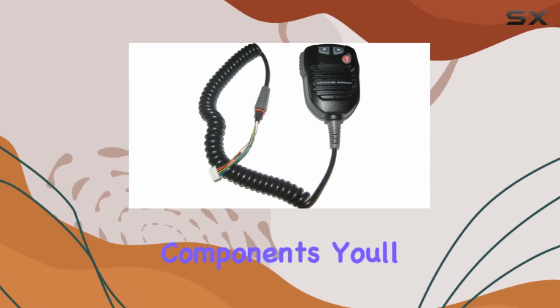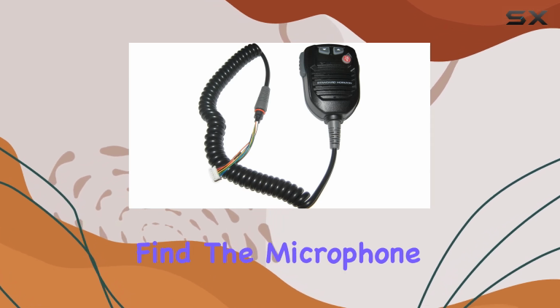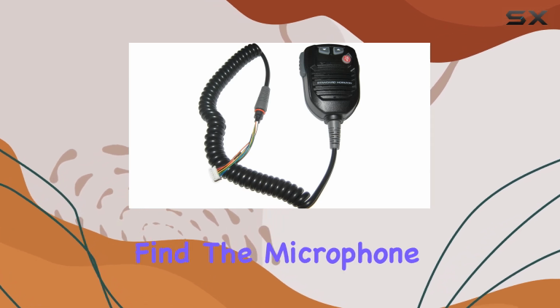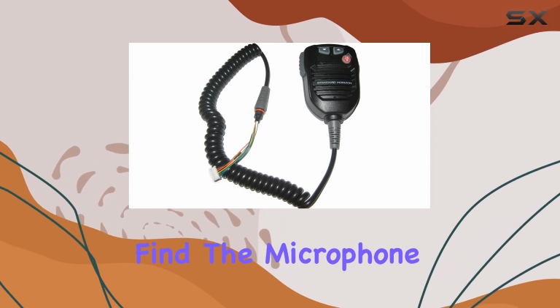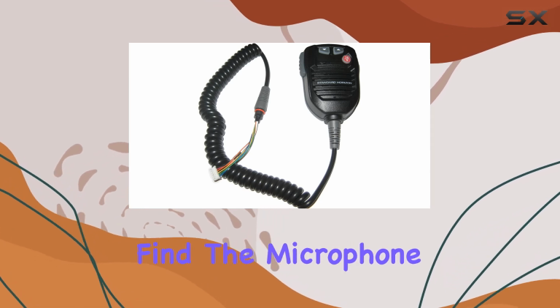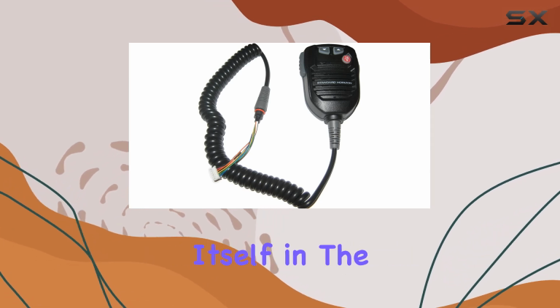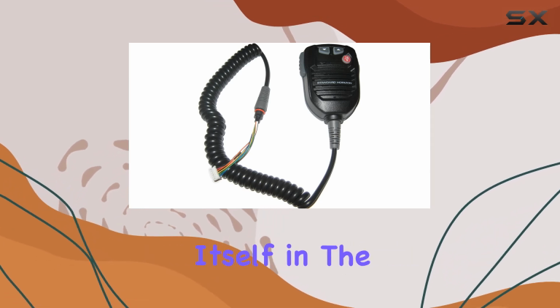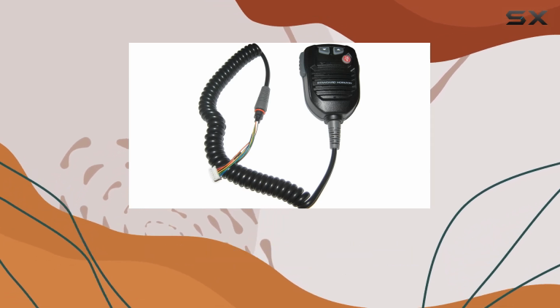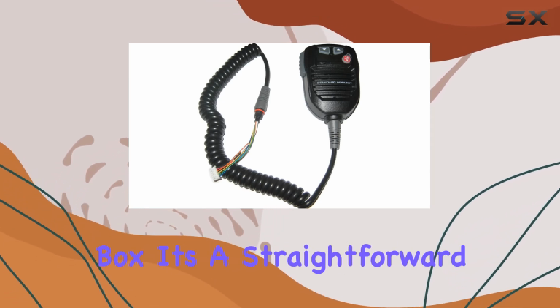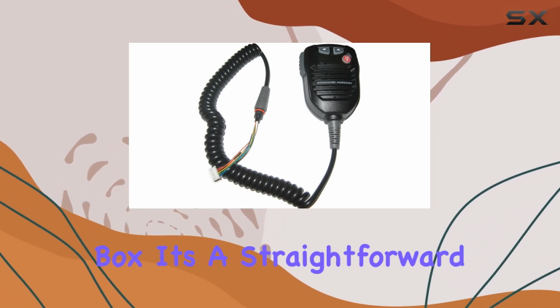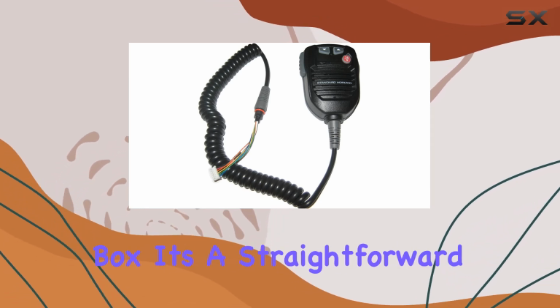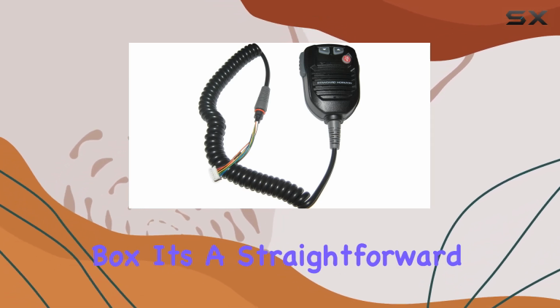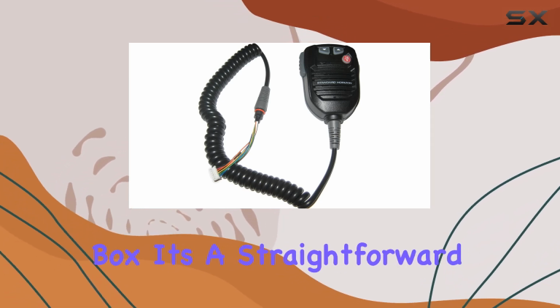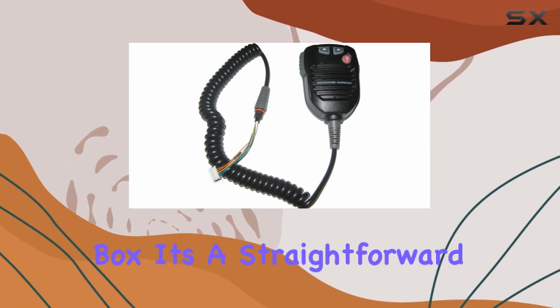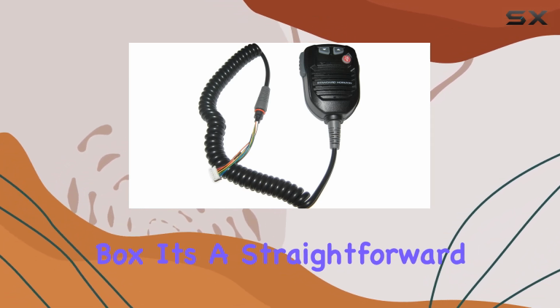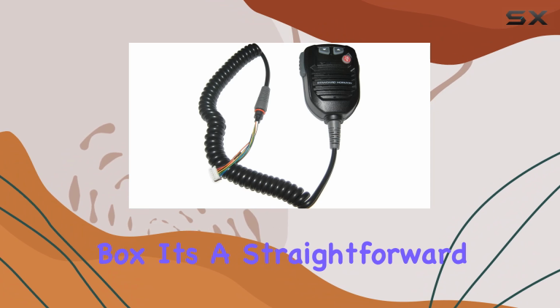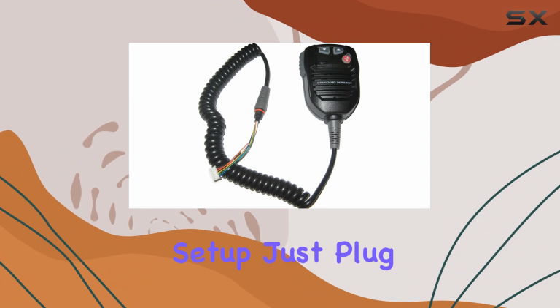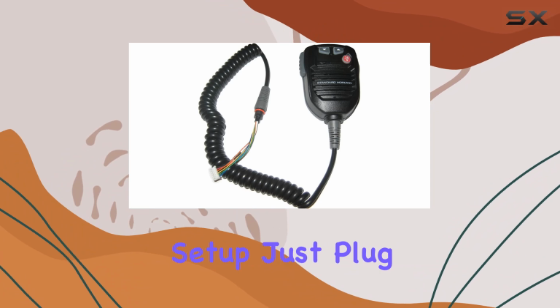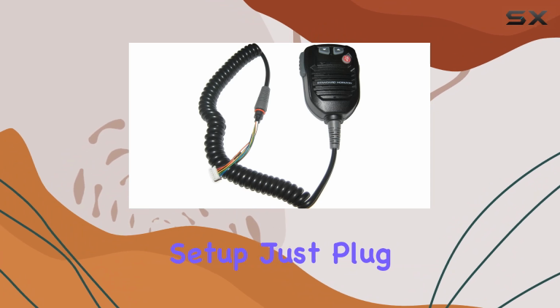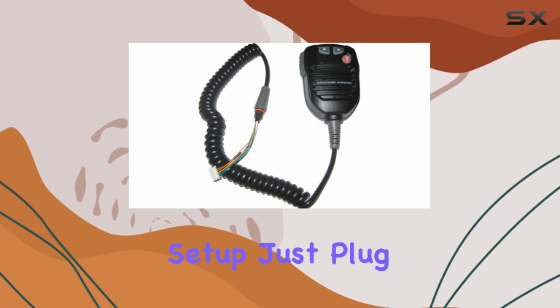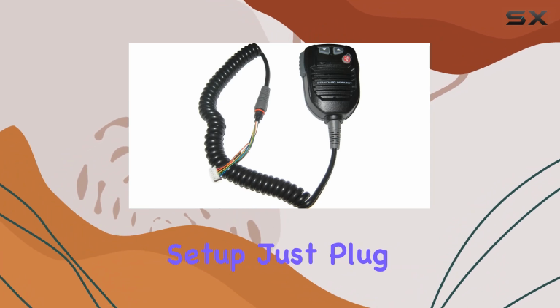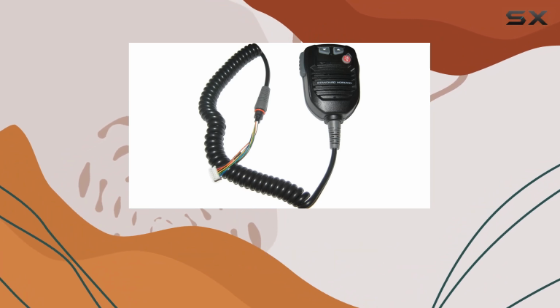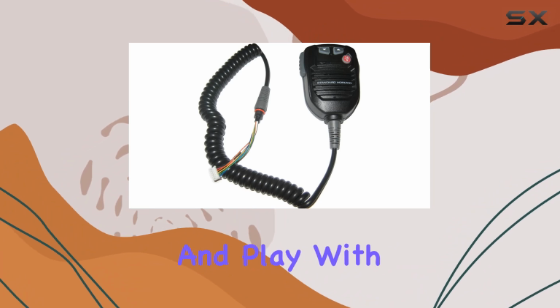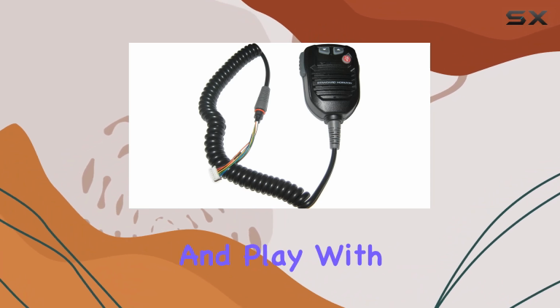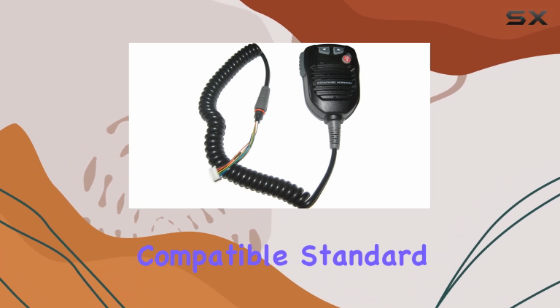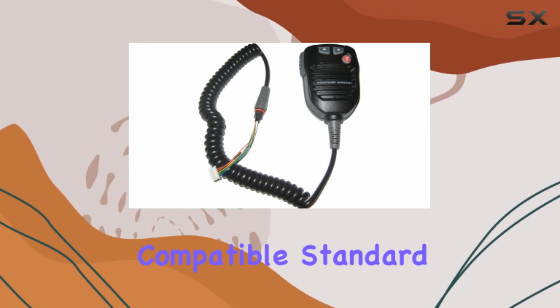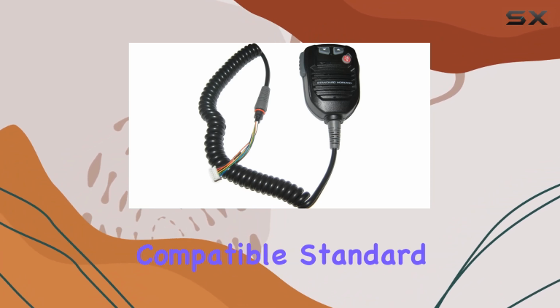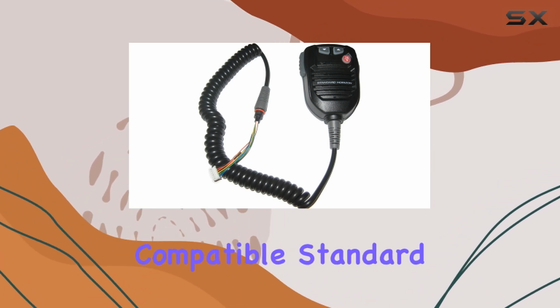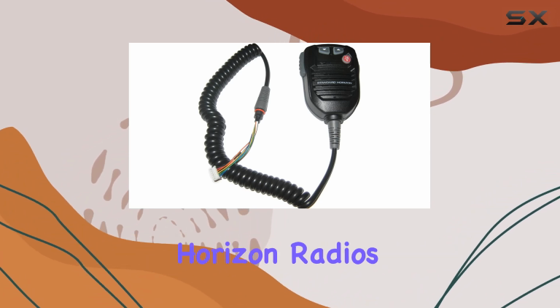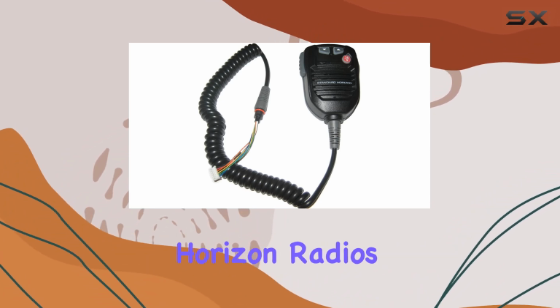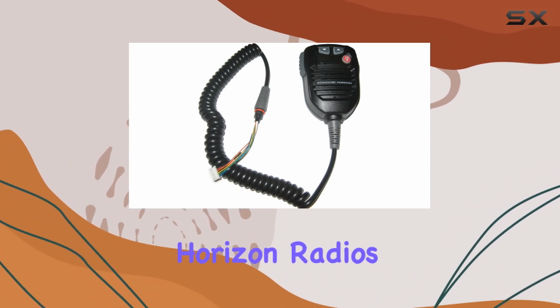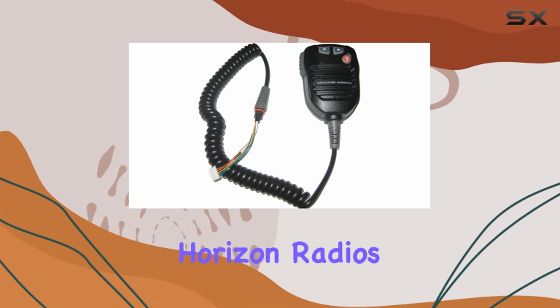As for included components, you'll find the microphone itself in the box. It's a straightforward setup — just plug and play with compatible Standard Horizon radios.